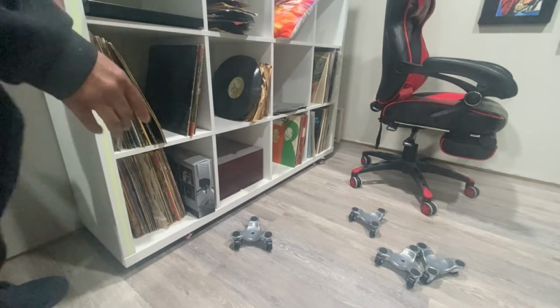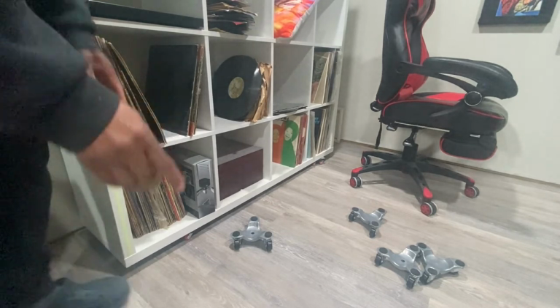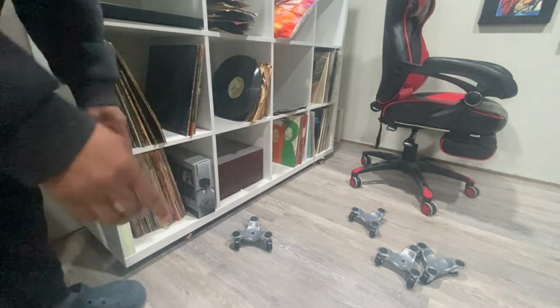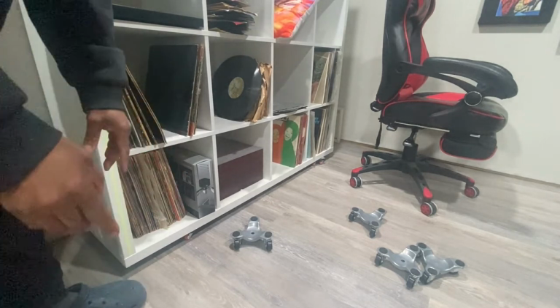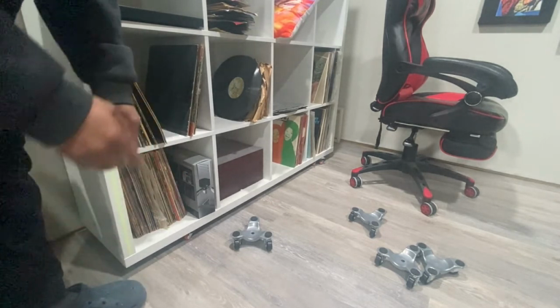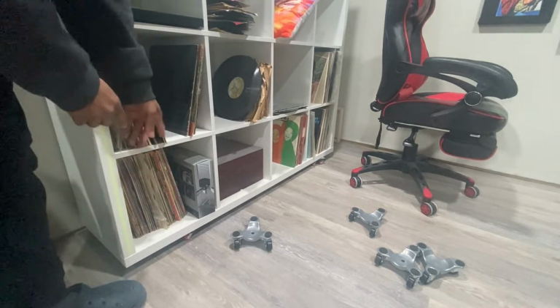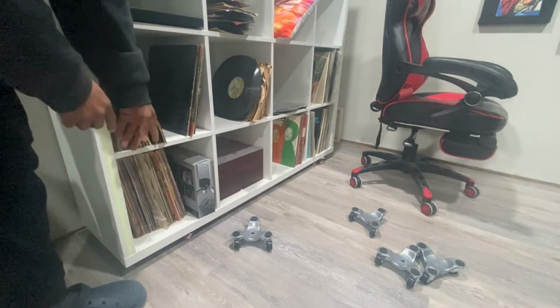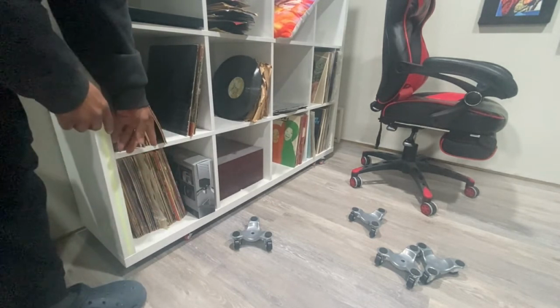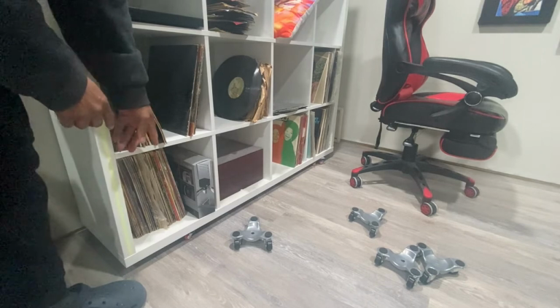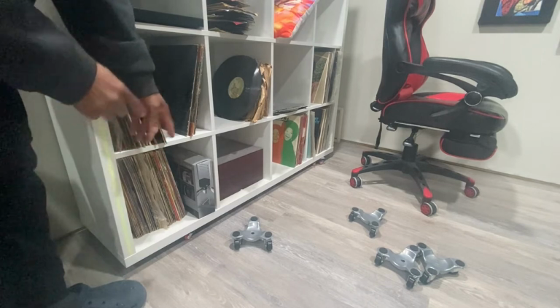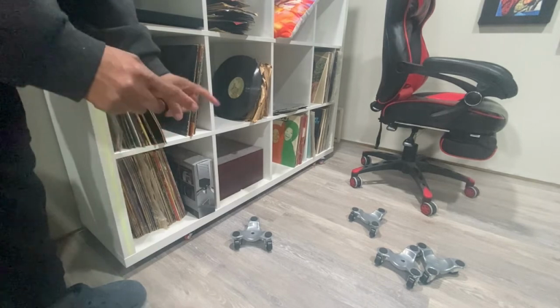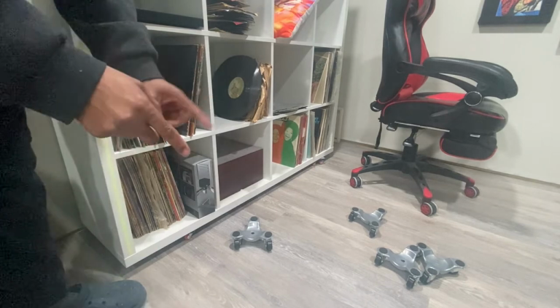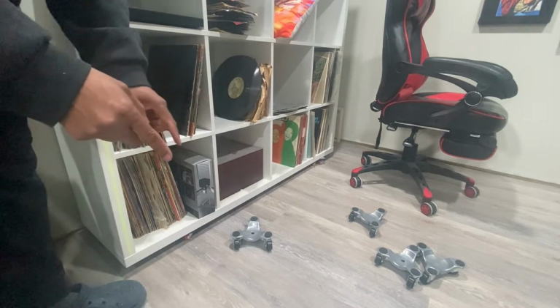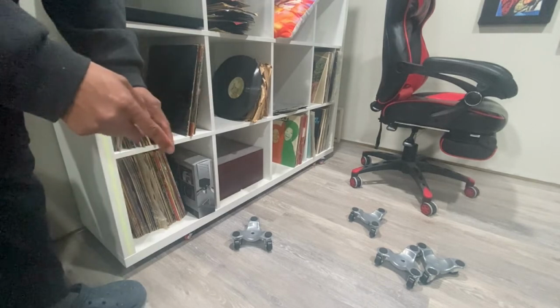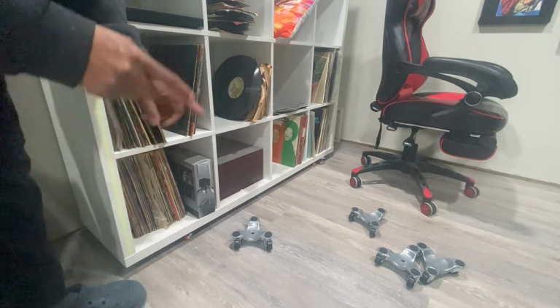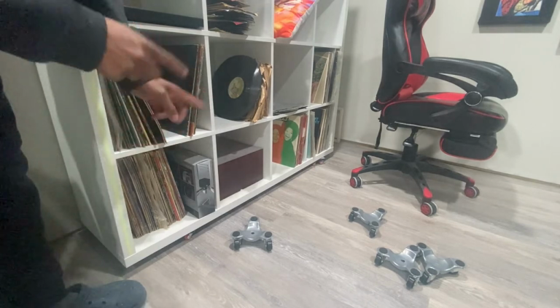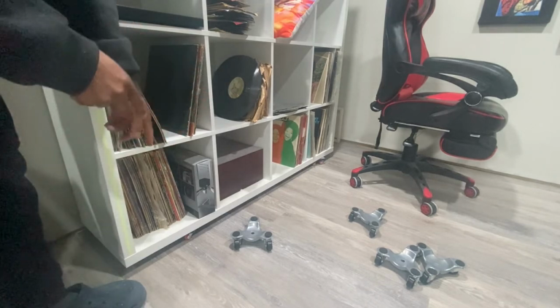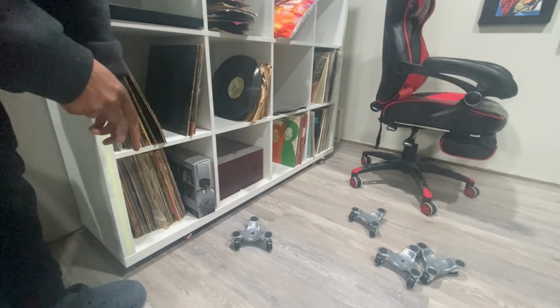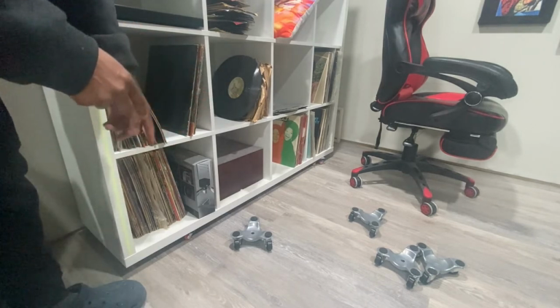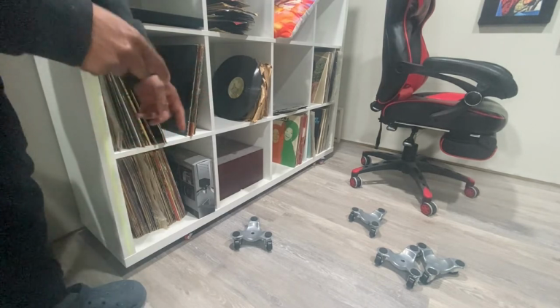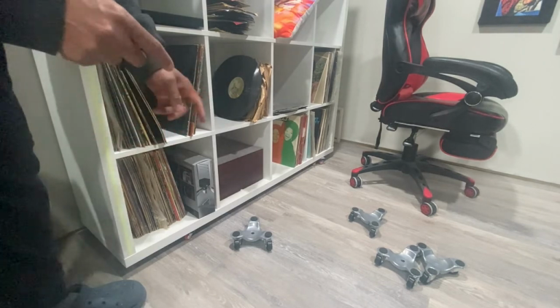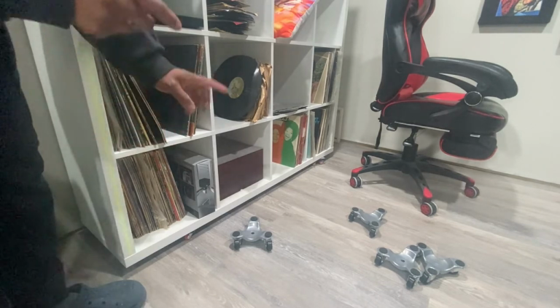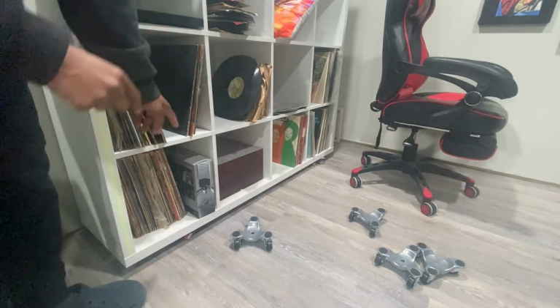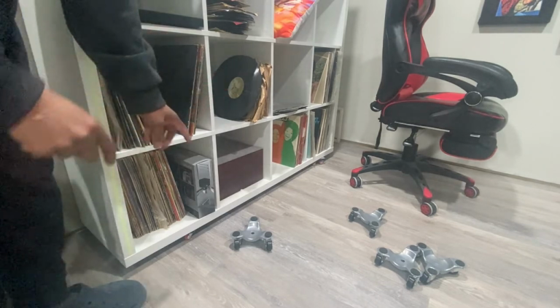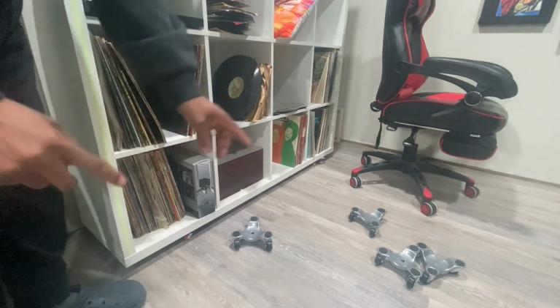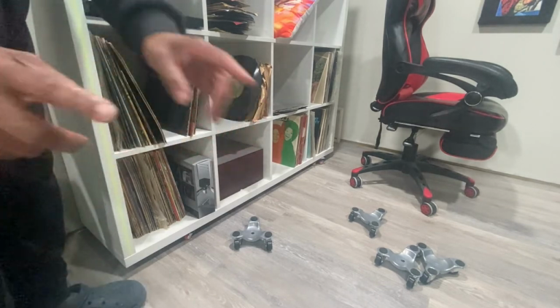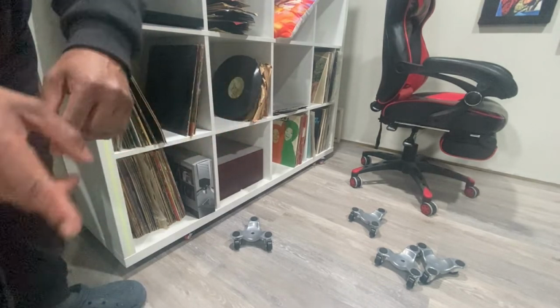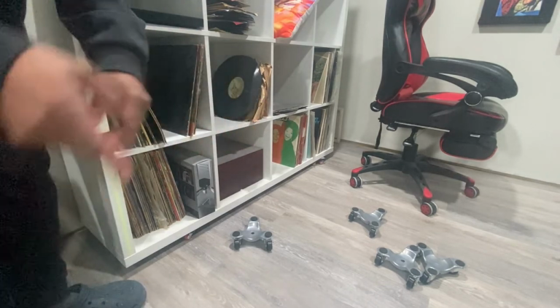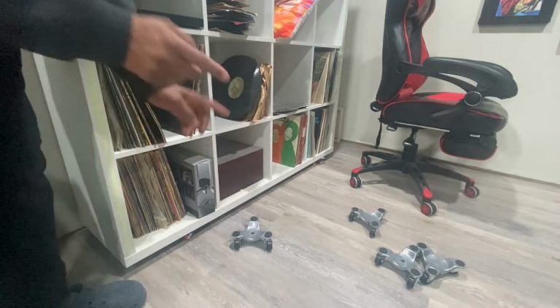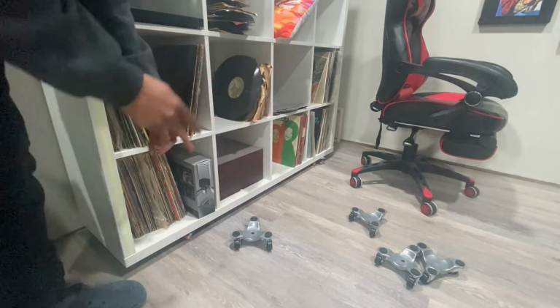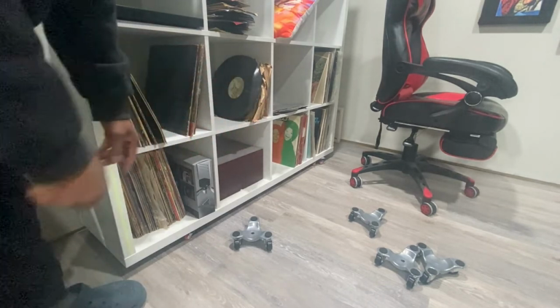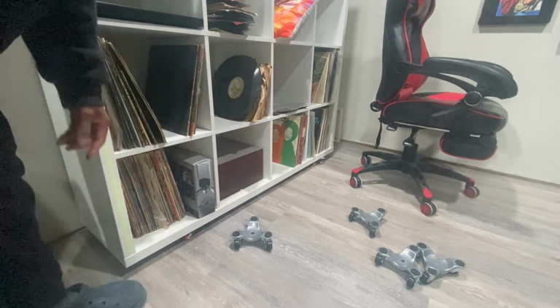Plus I got a lot of records and books and stuff that I'm putting on this organizer. So we are going to try to lift this up and replace the old casters with the new casters.